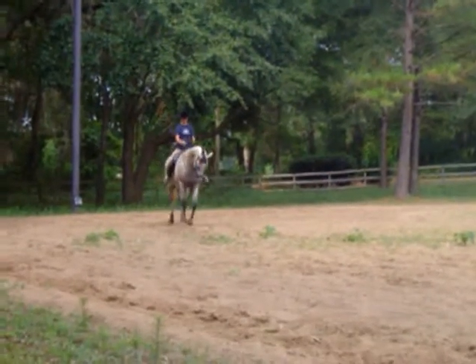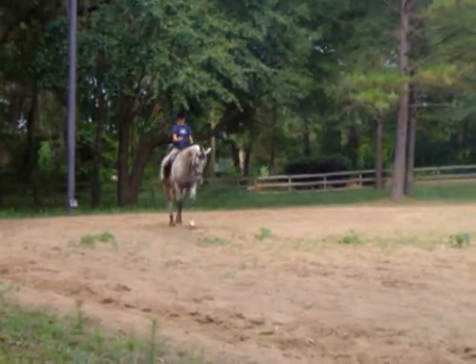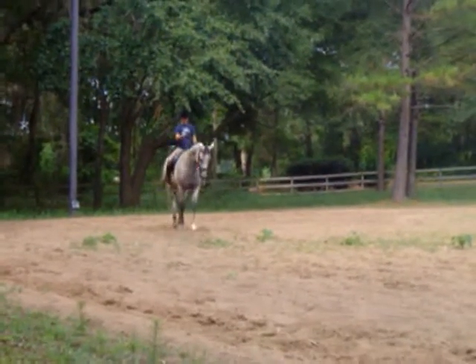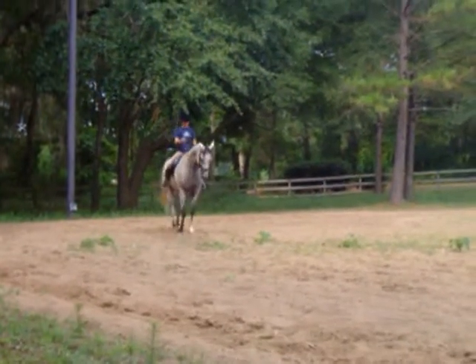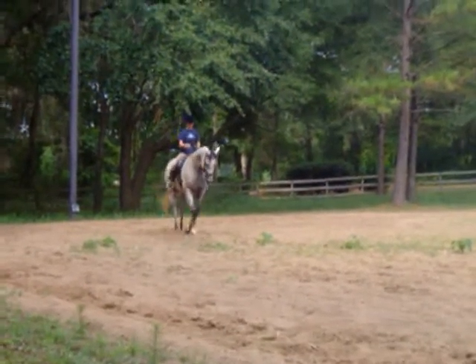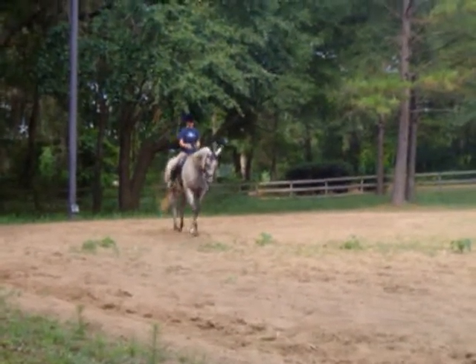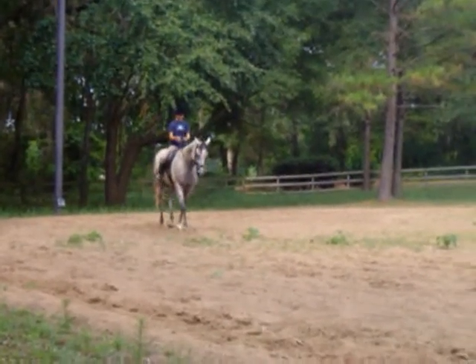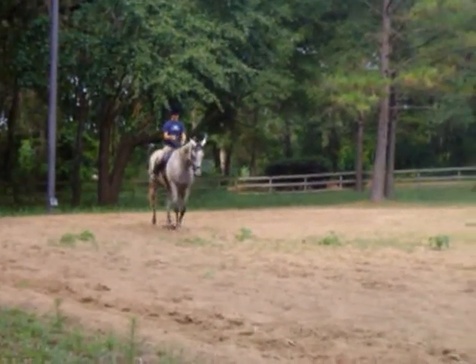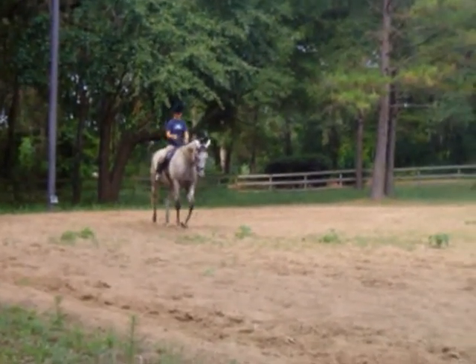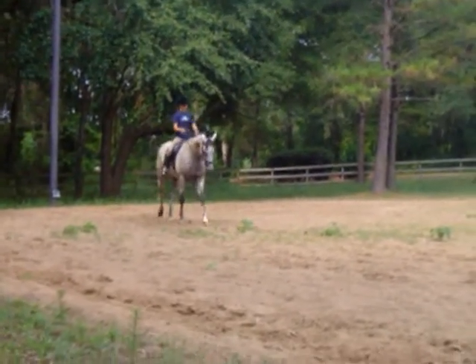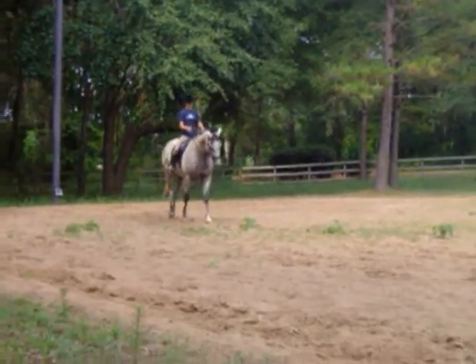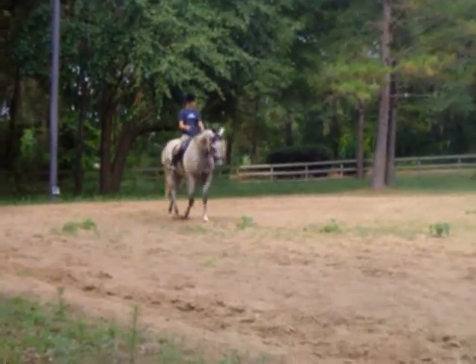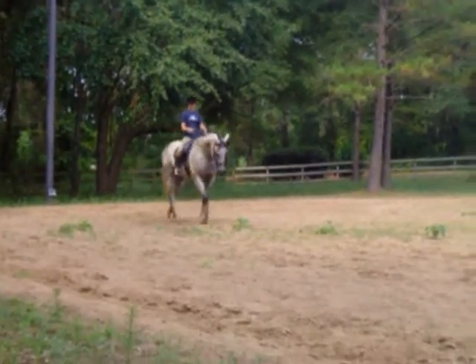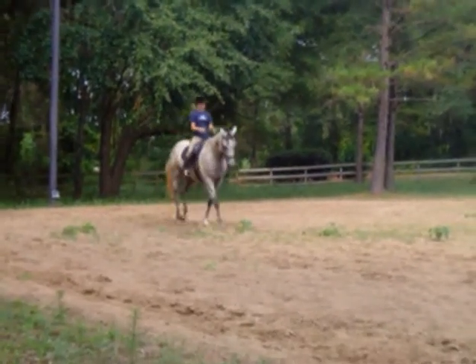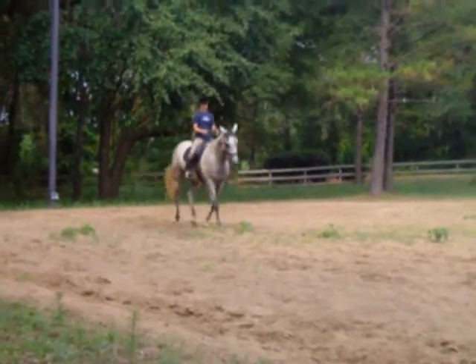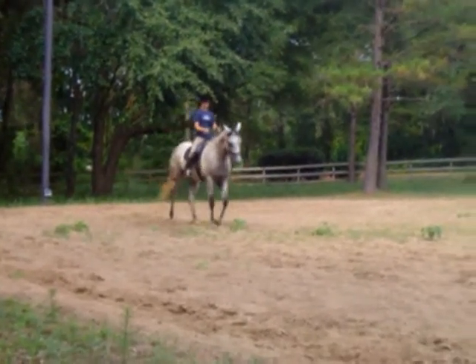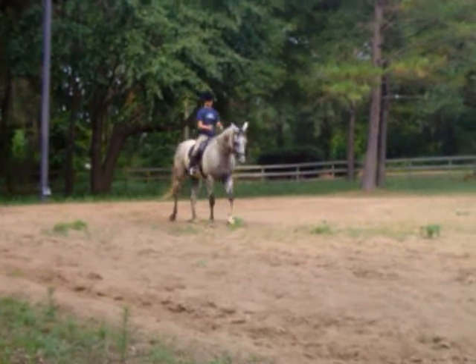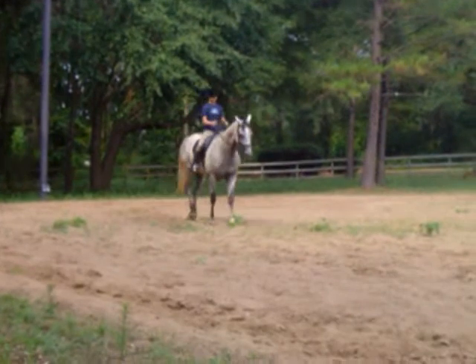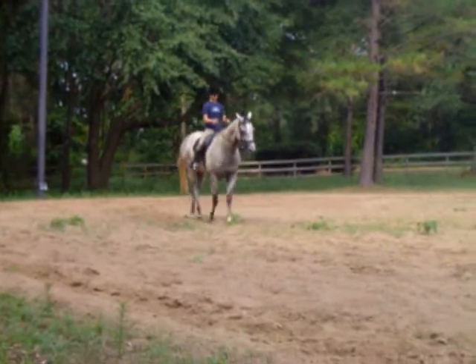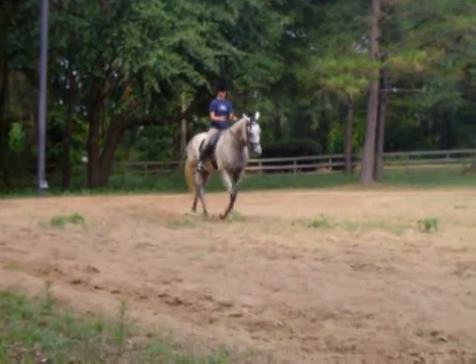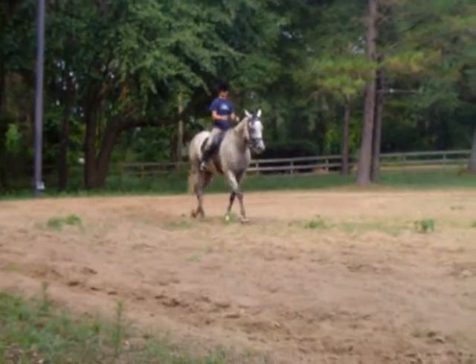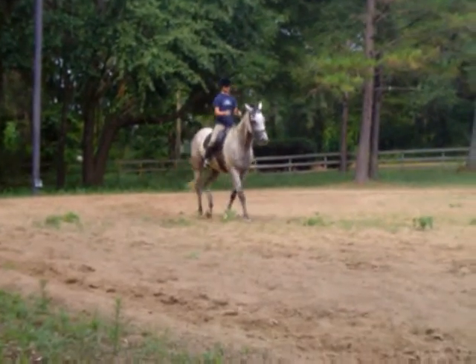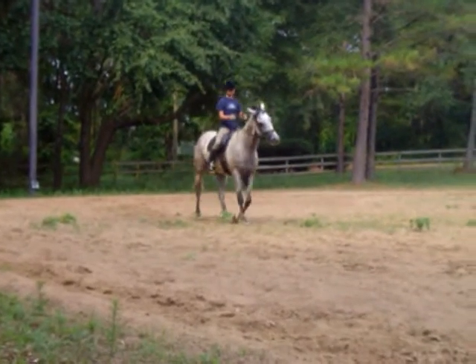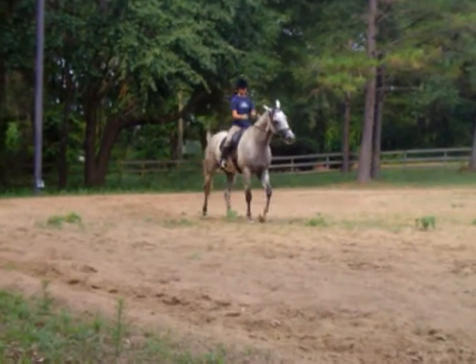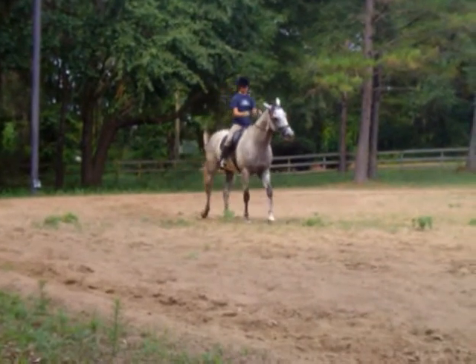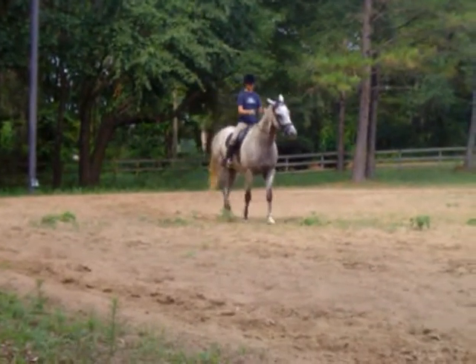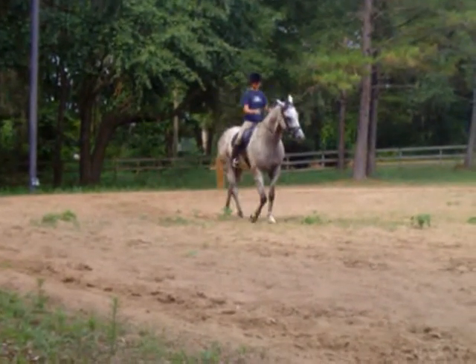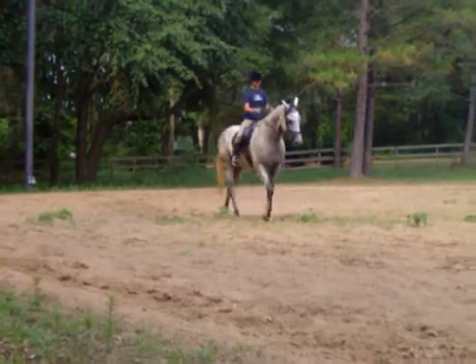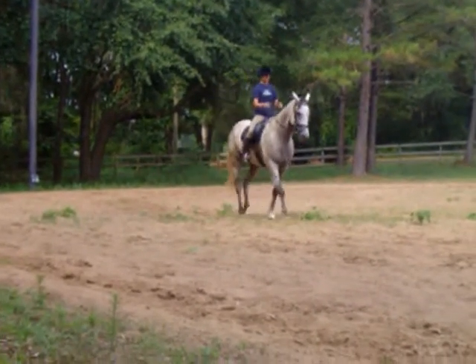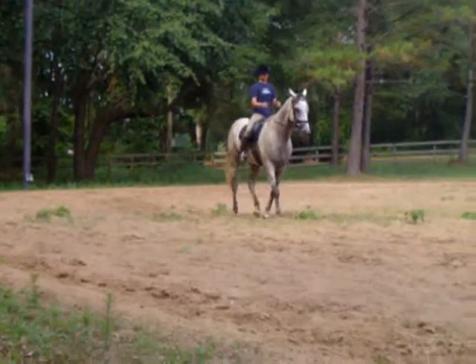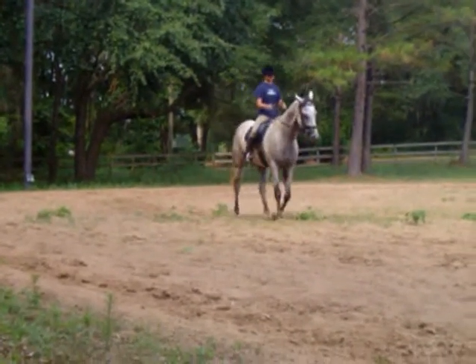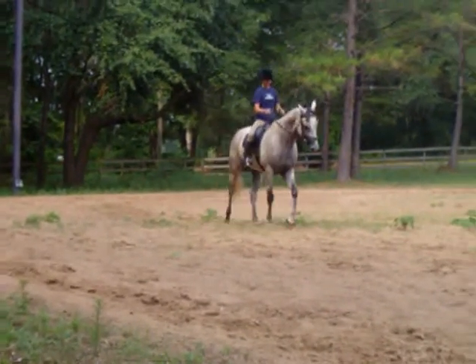Yeah, pull up. Nose above the flotation line. His nose has got to be above his hip.